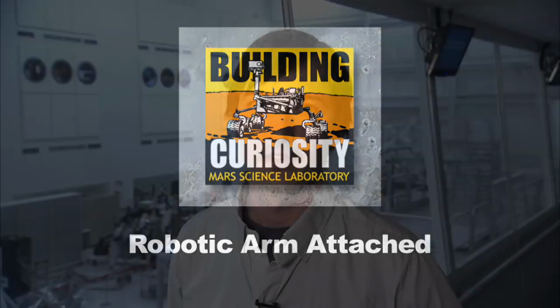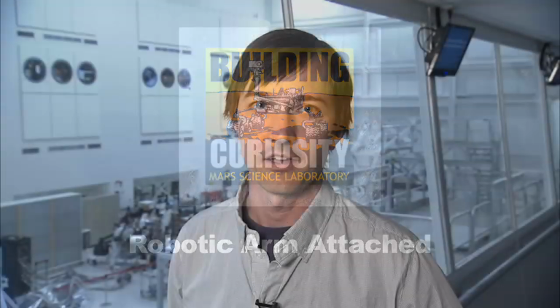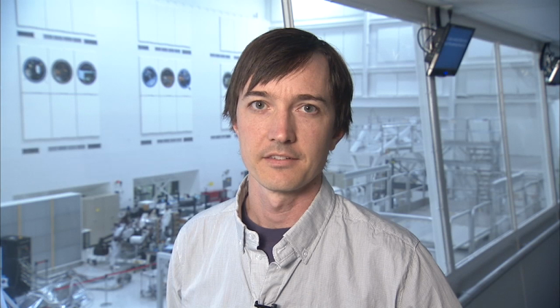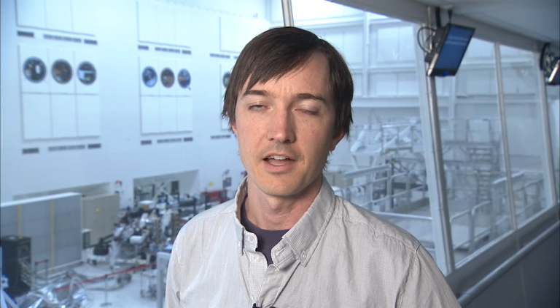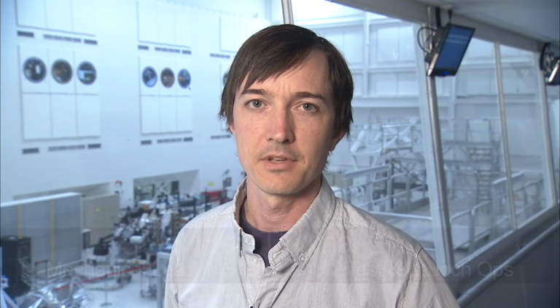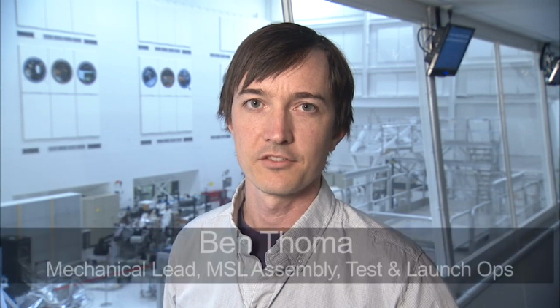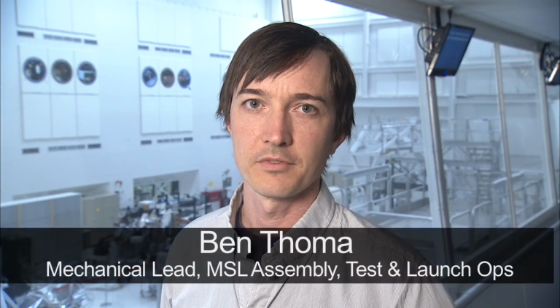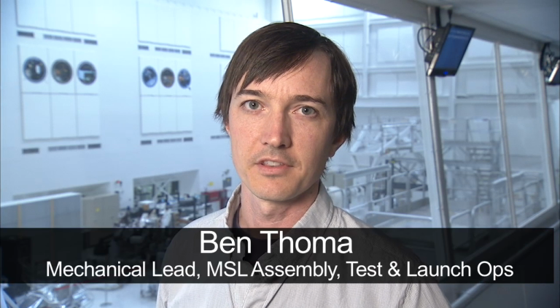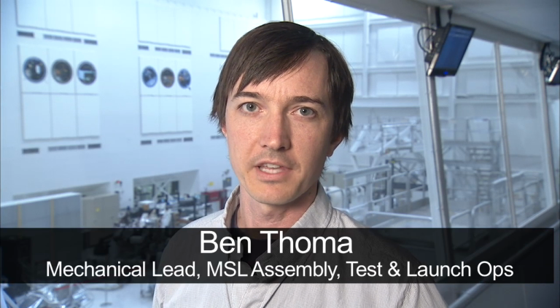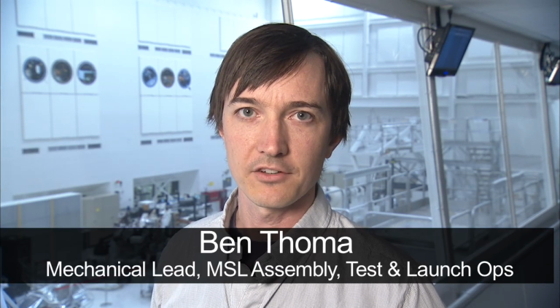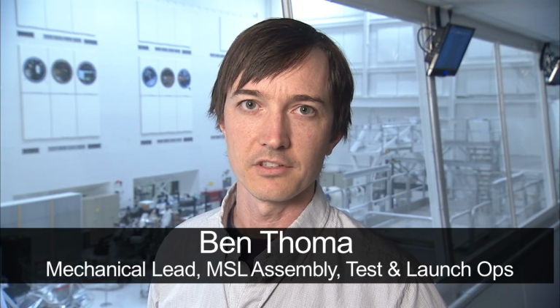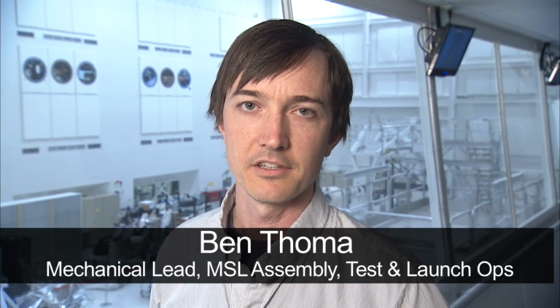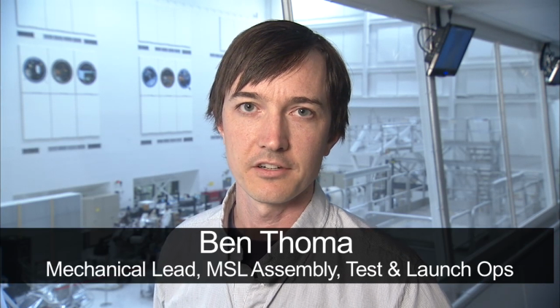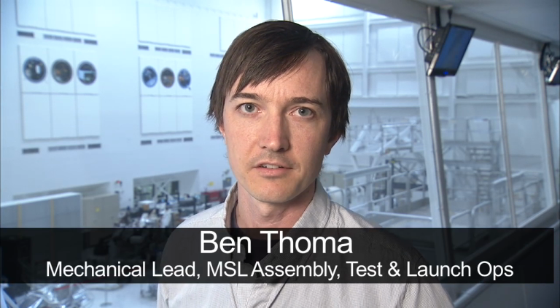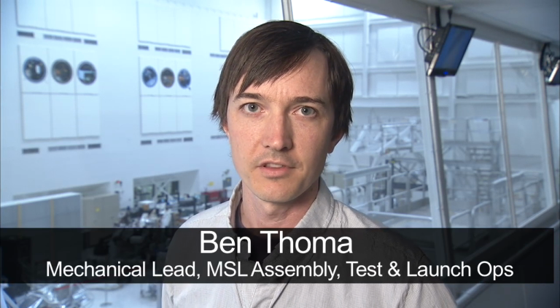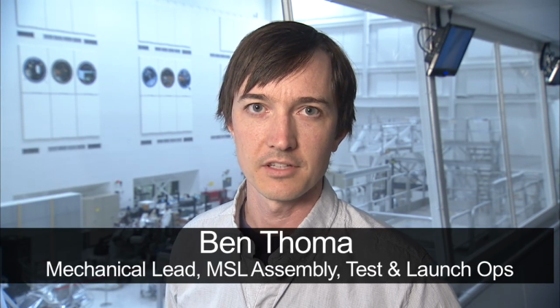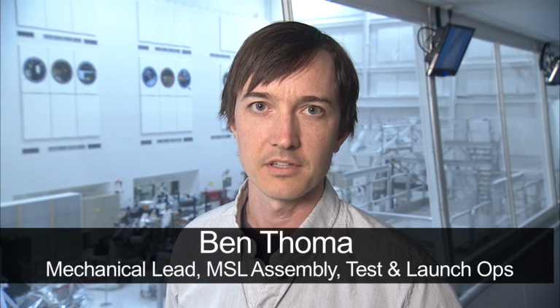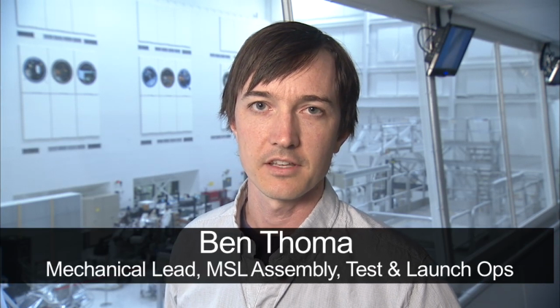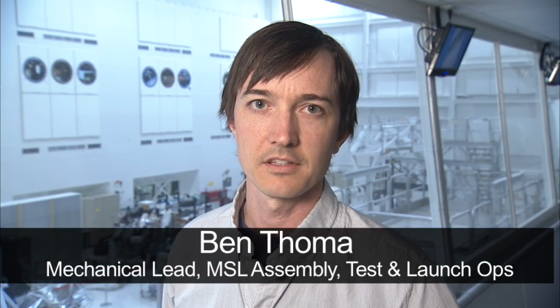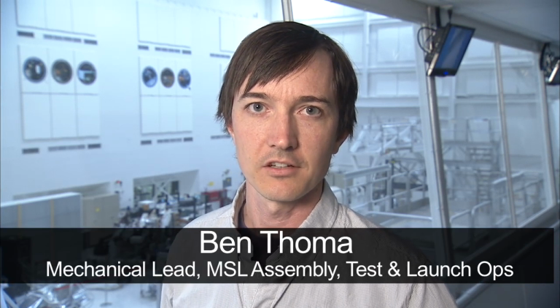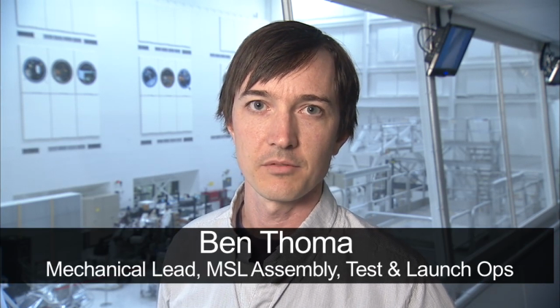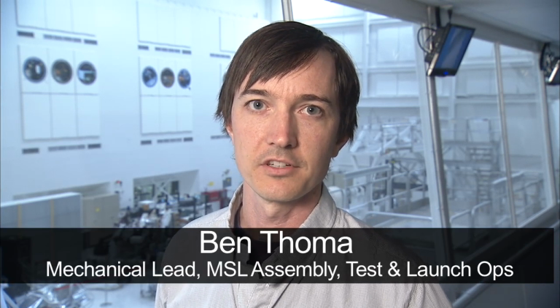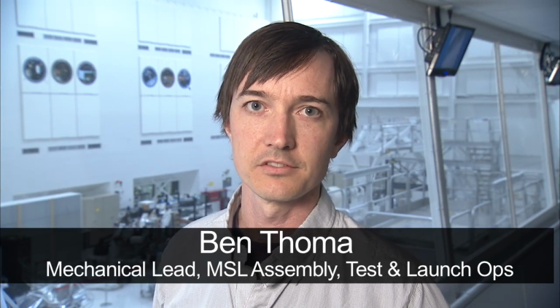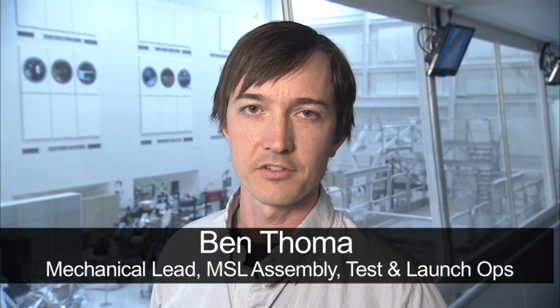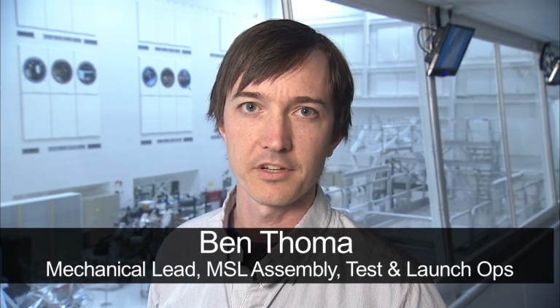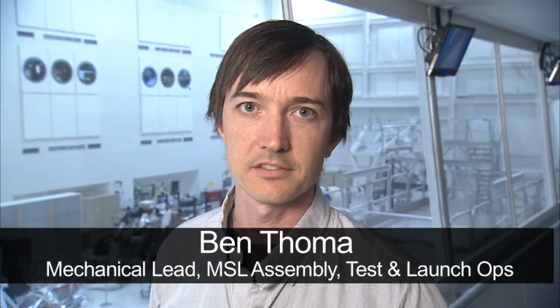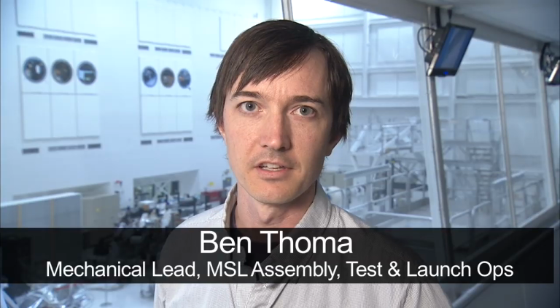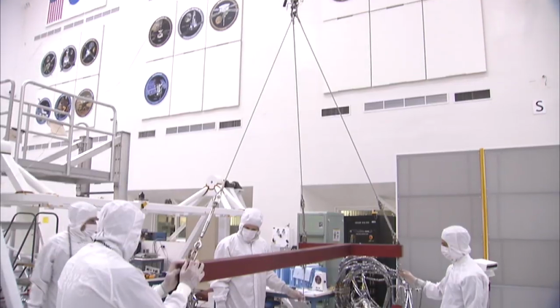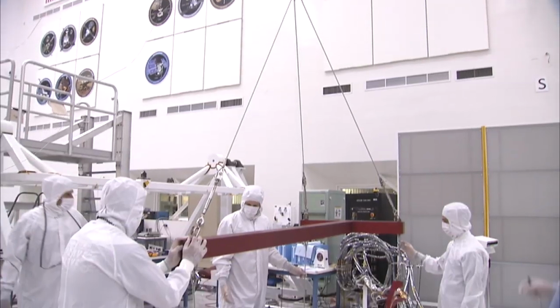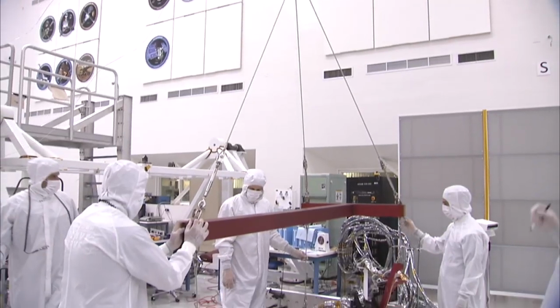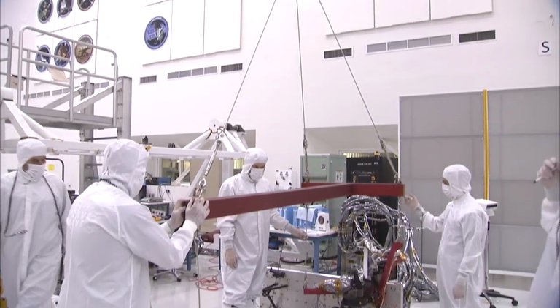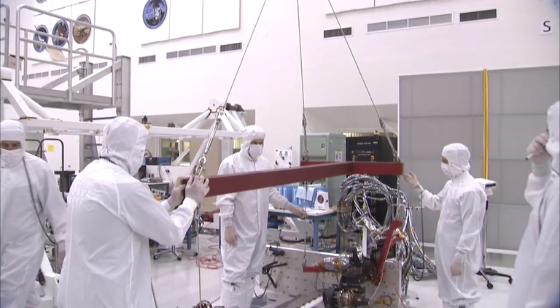Hi, I'm Ben Thoma, the mechanical lead here for the assembly, test, and launch operations of Curiosity, the next Mars rover.